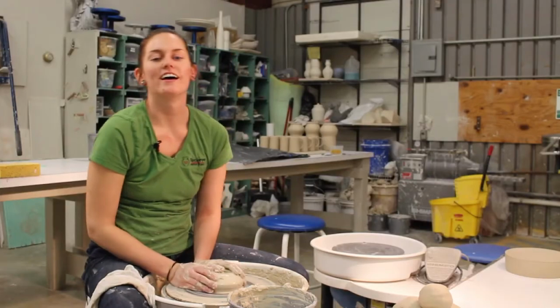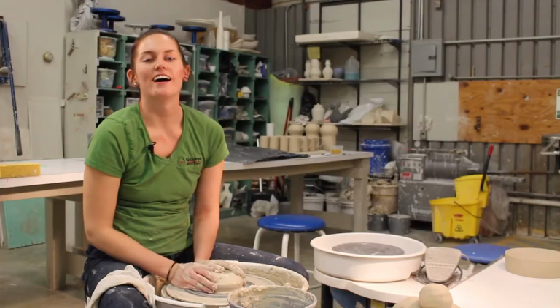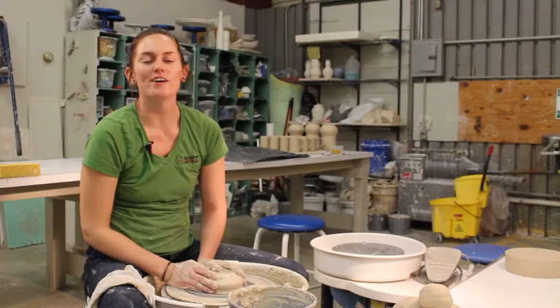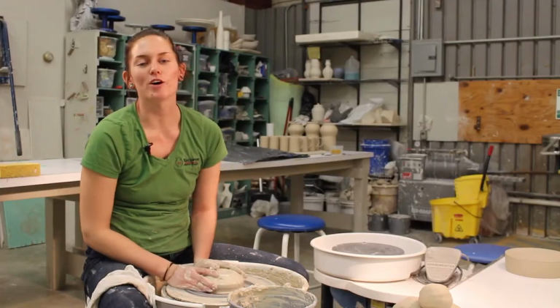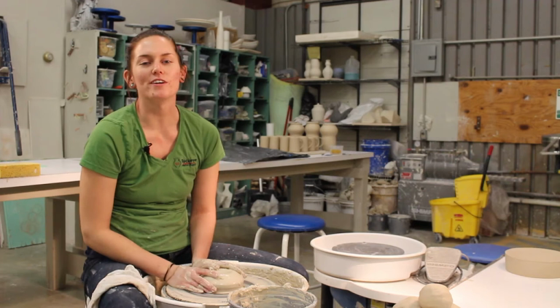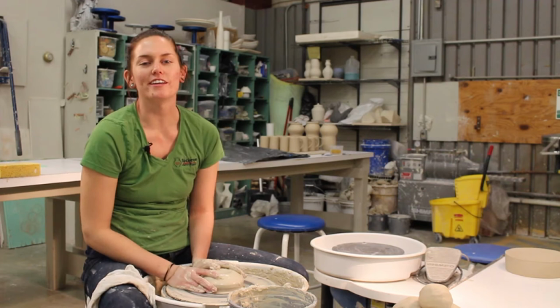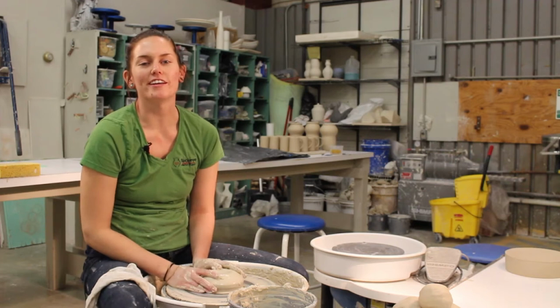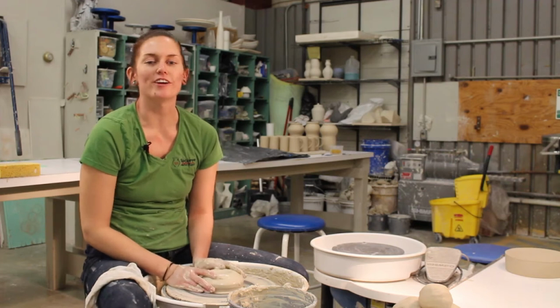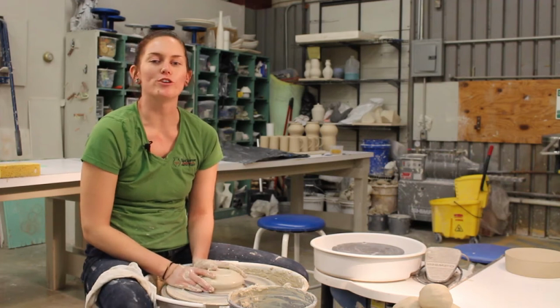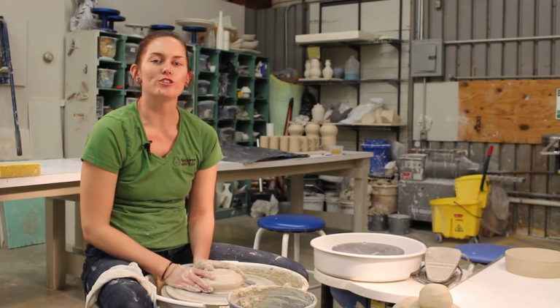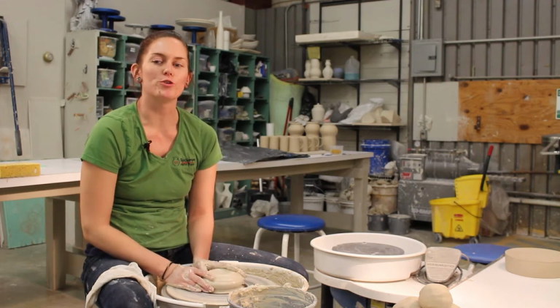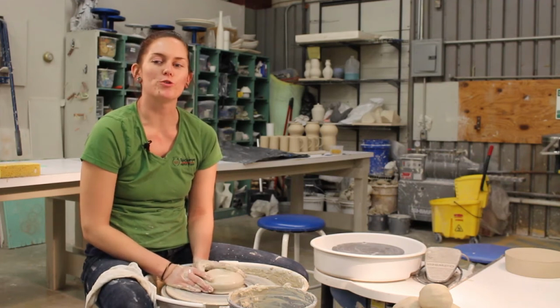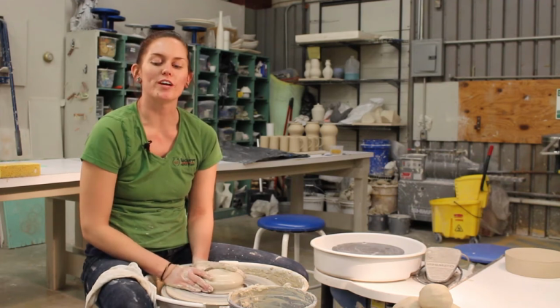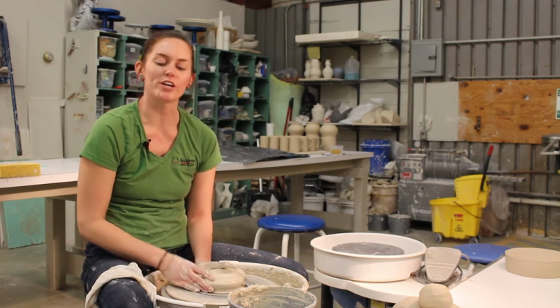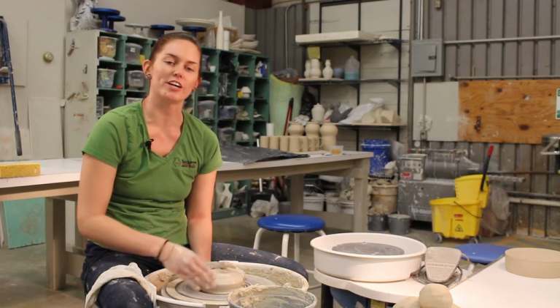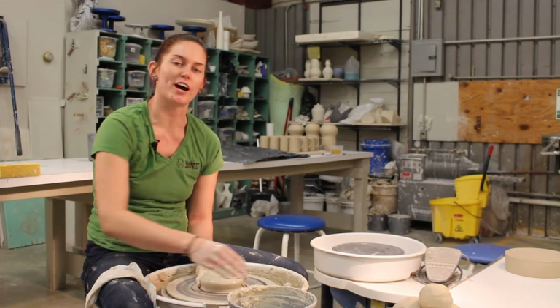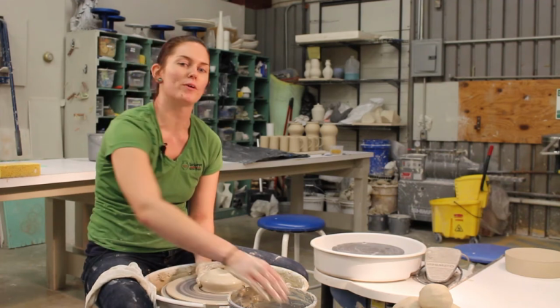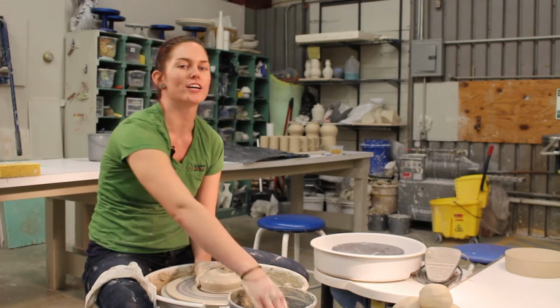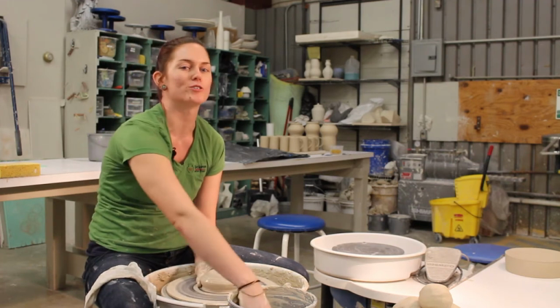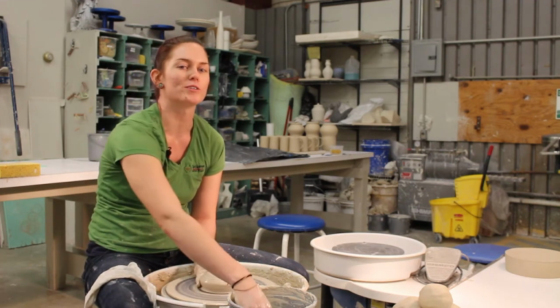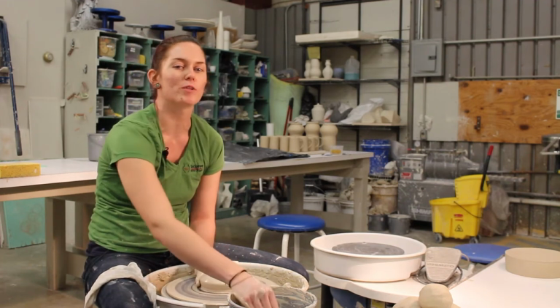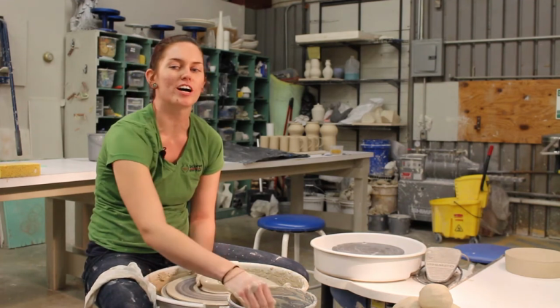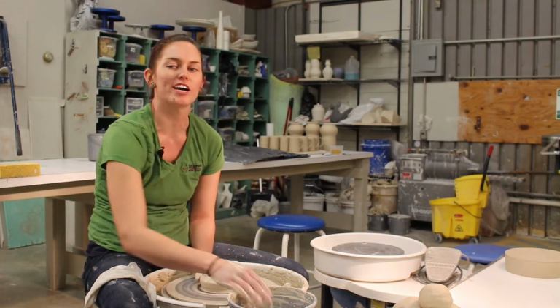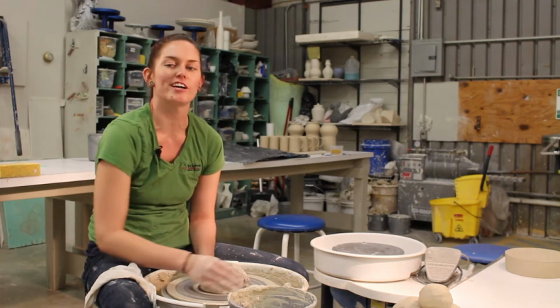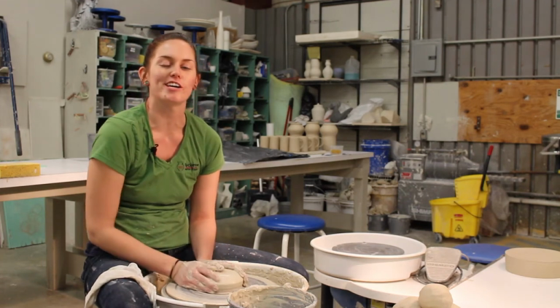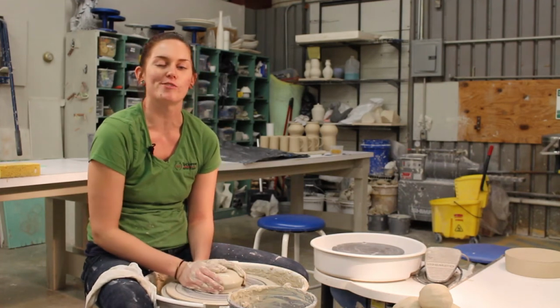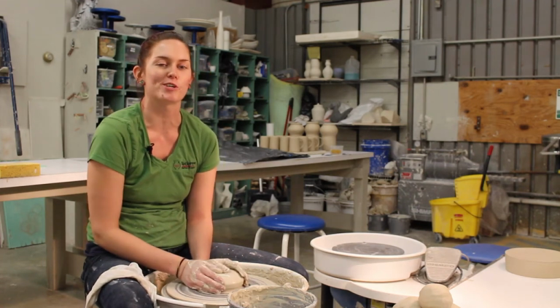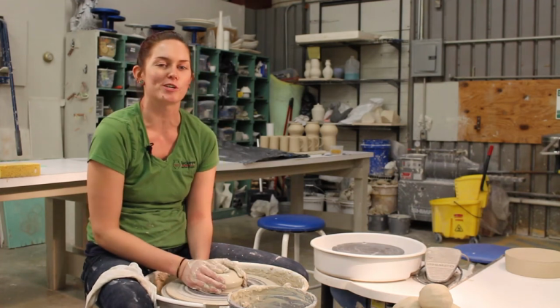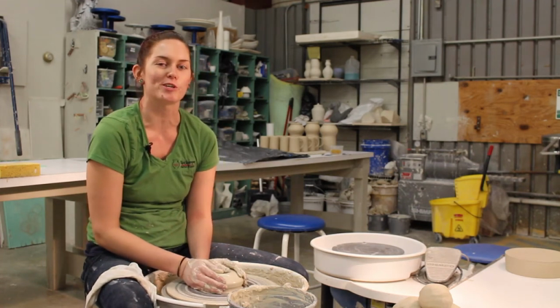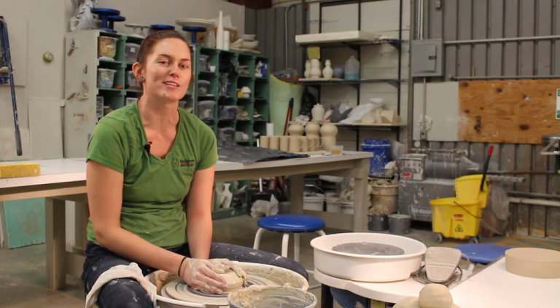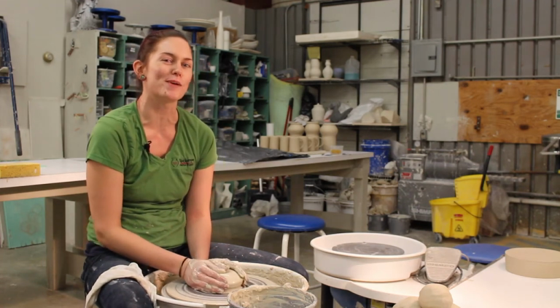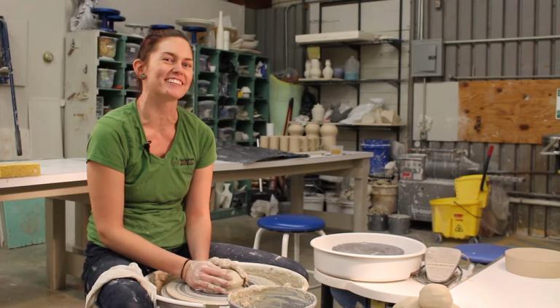Hi, I'm Carmen, and I go to OSU, and we're here at Buckeye Ceramic Supply, and we're gonna make some pots.